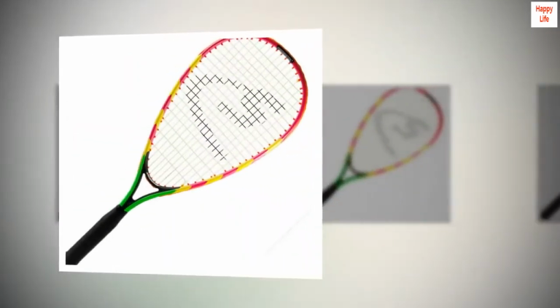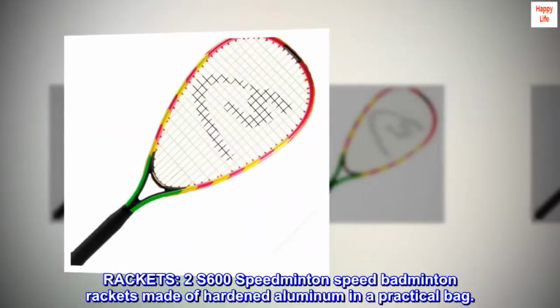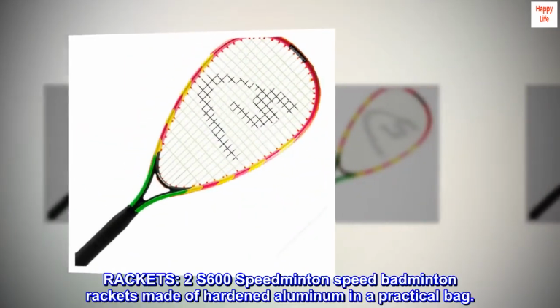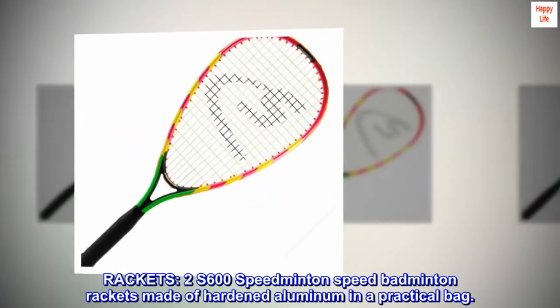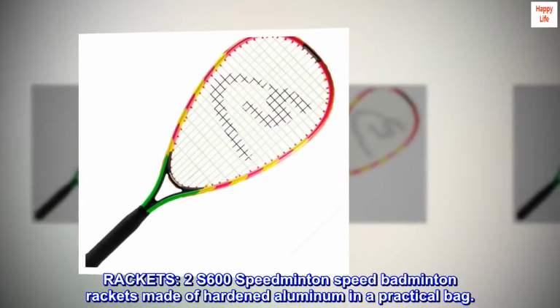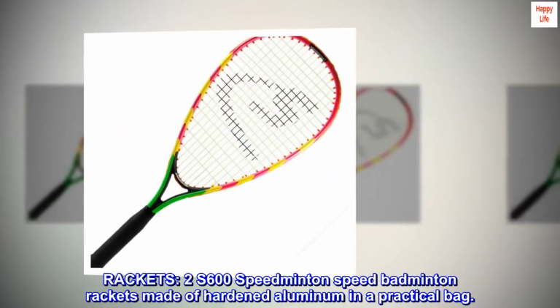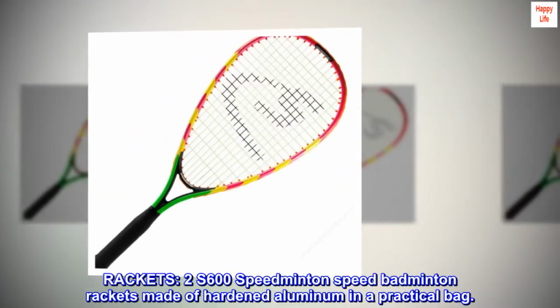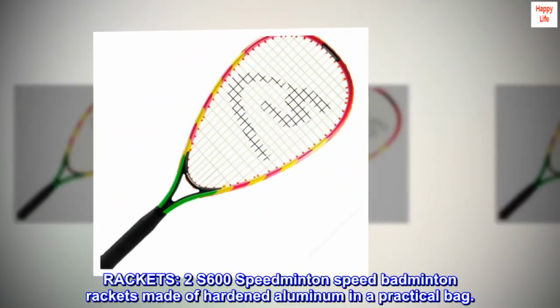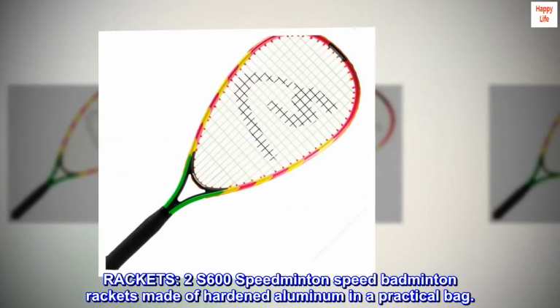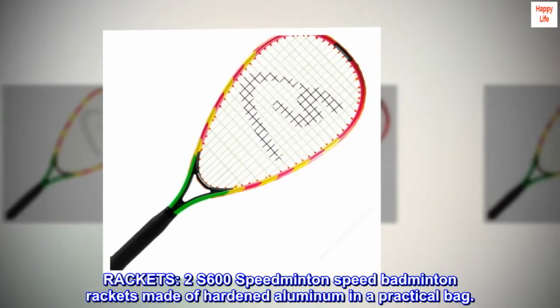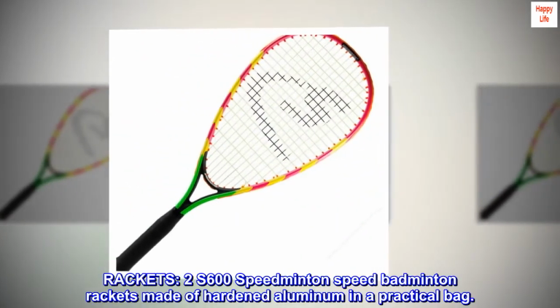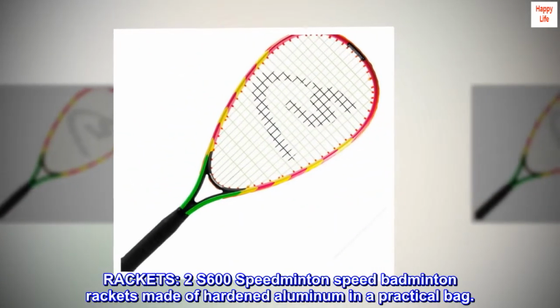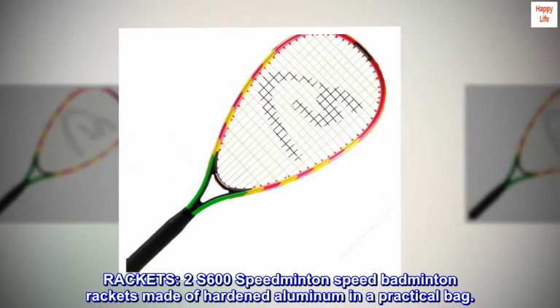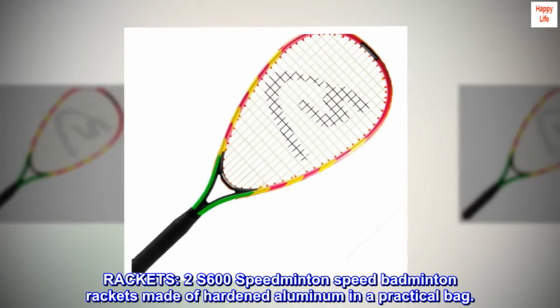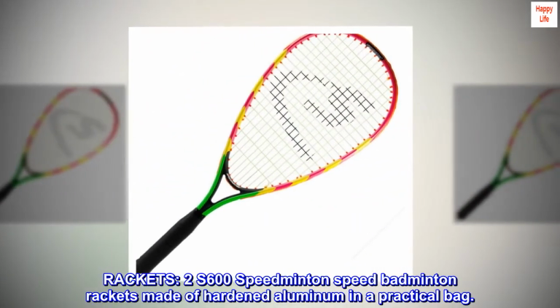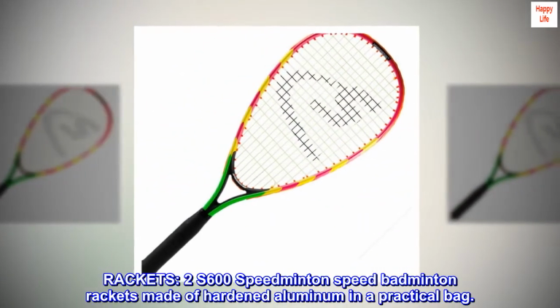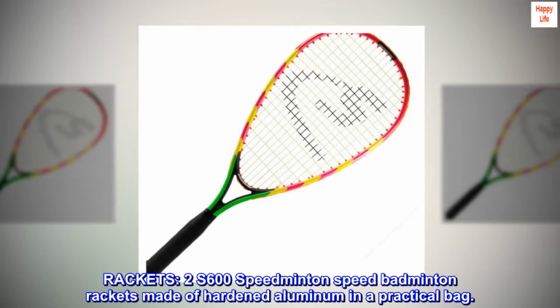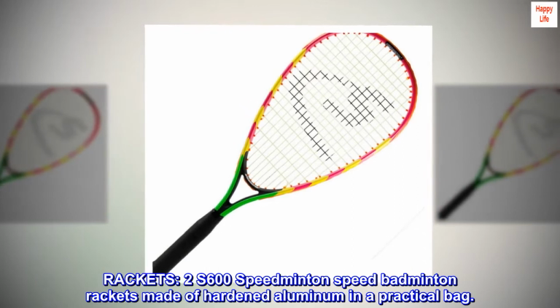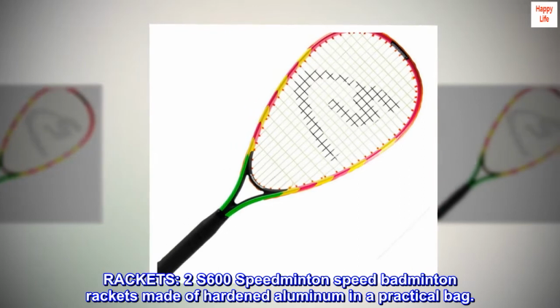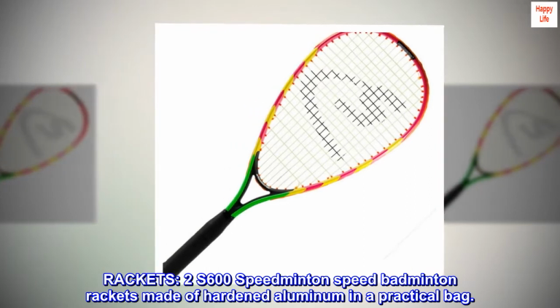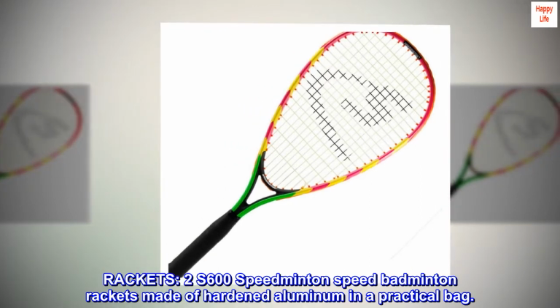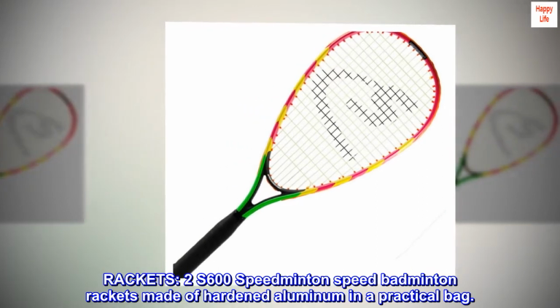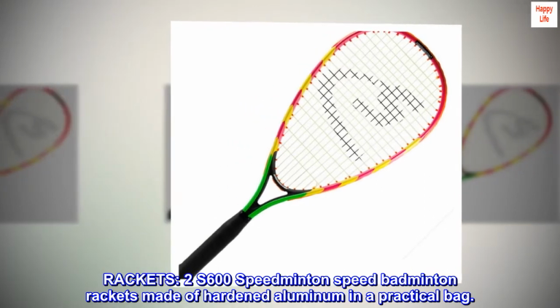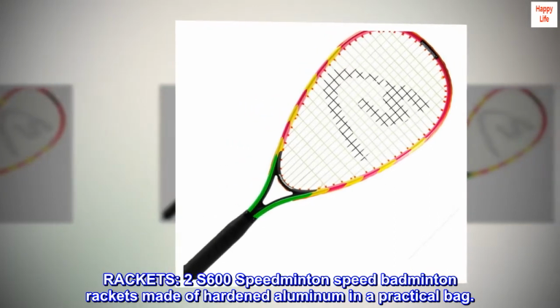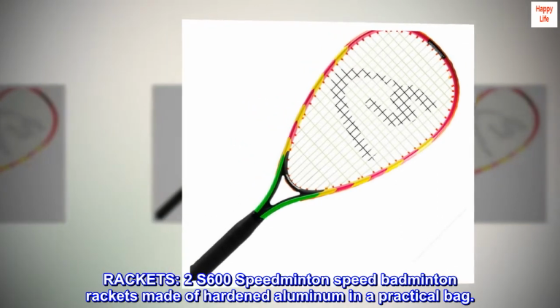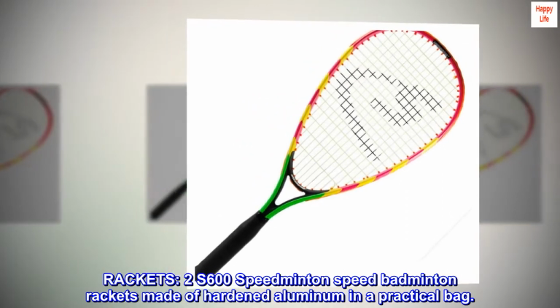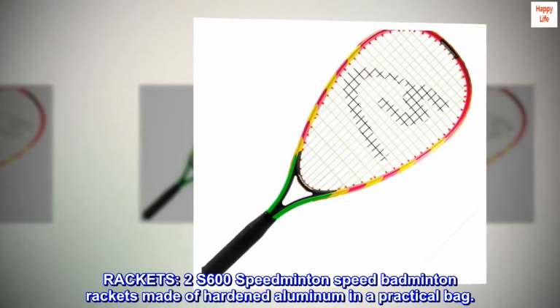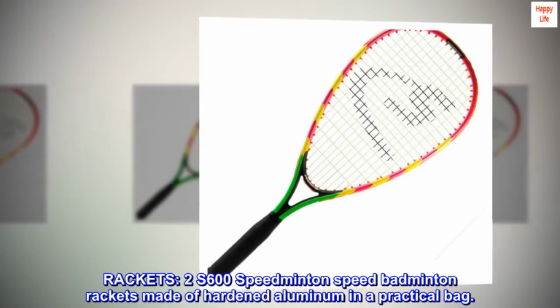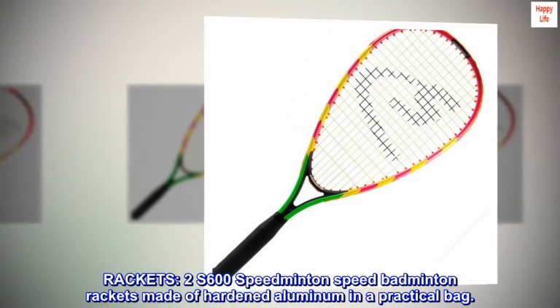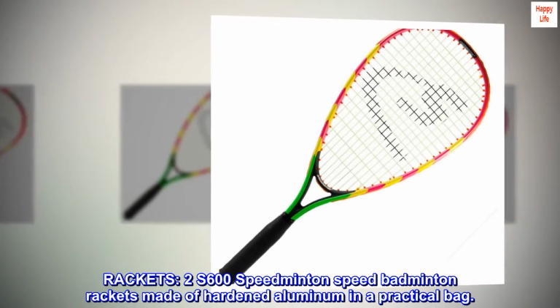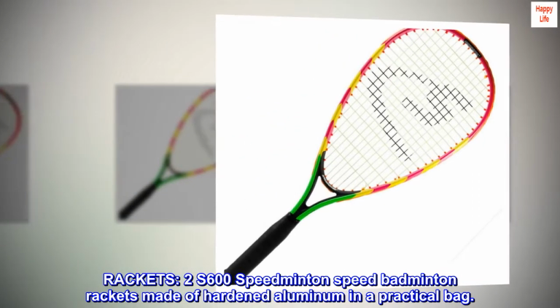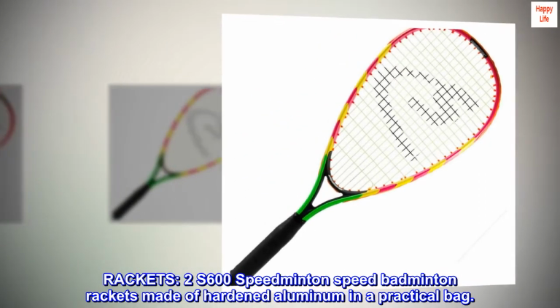Rackets: two S600 Speedminton speed badminton rackets made of hardened aluminum, included in a practical bag.